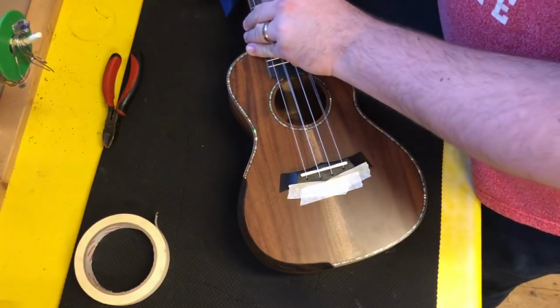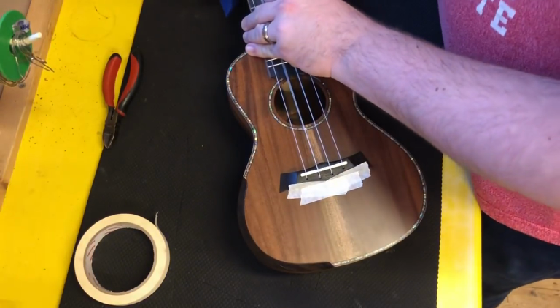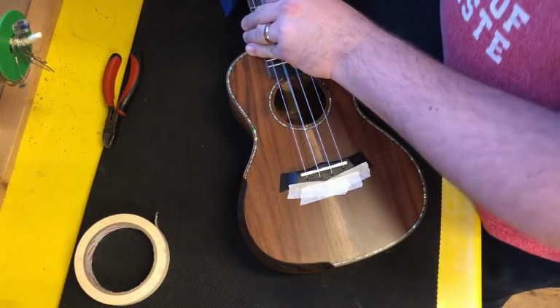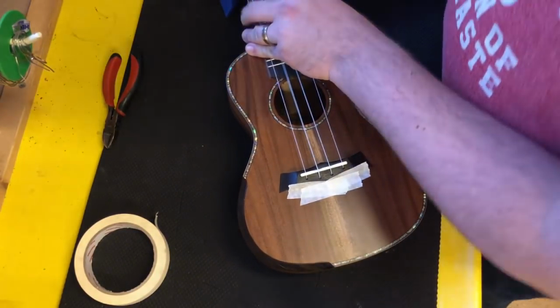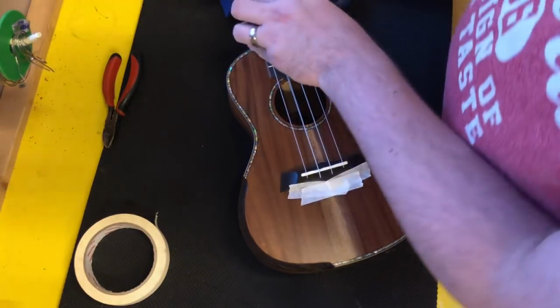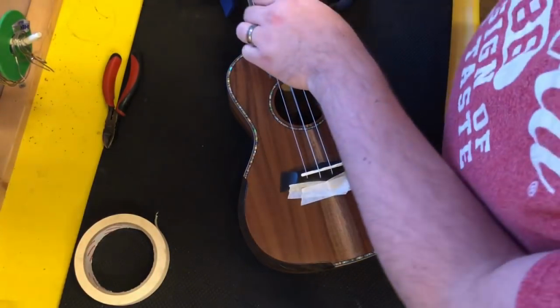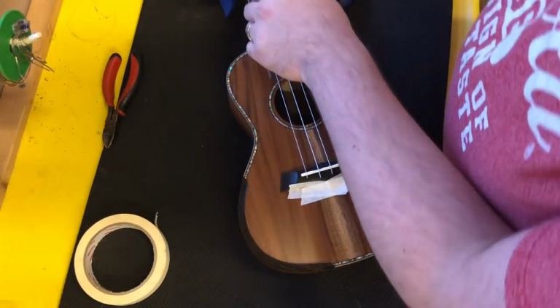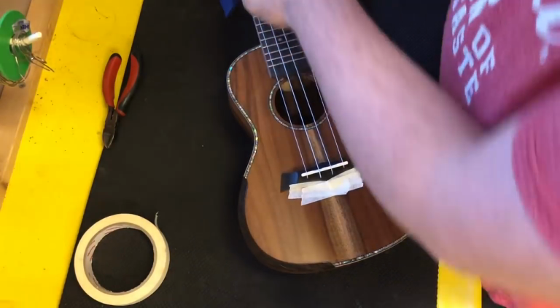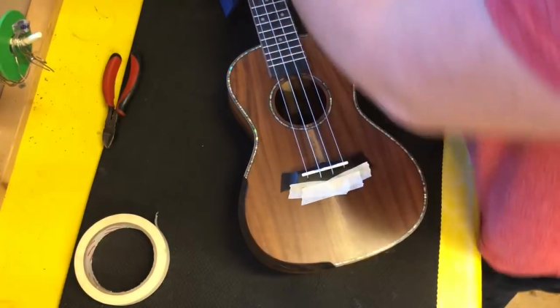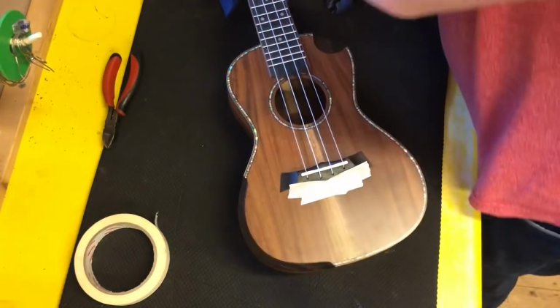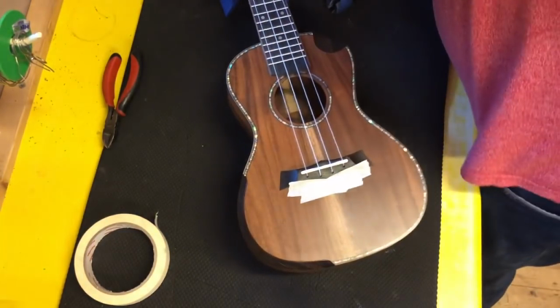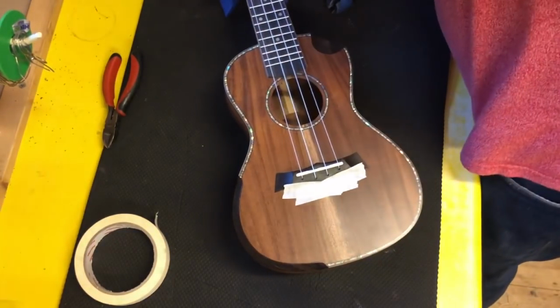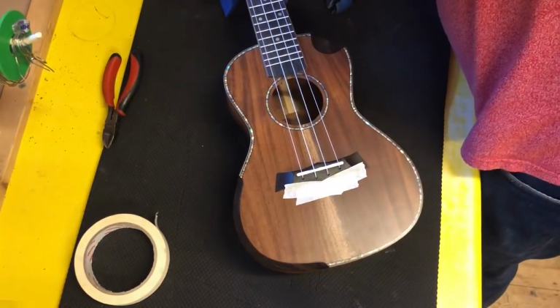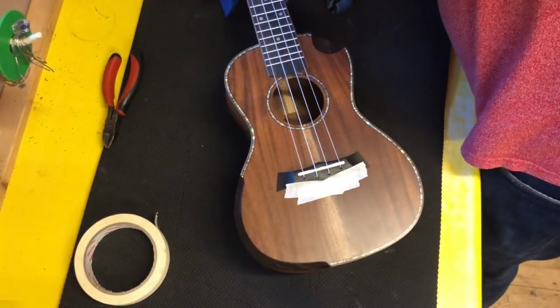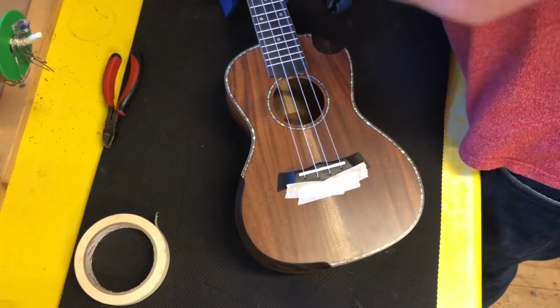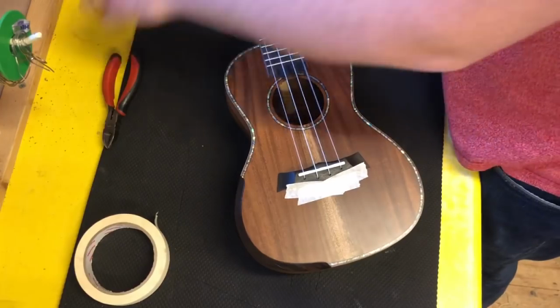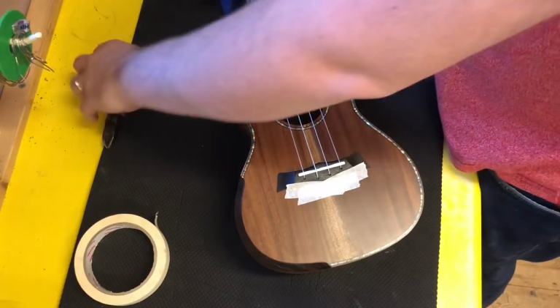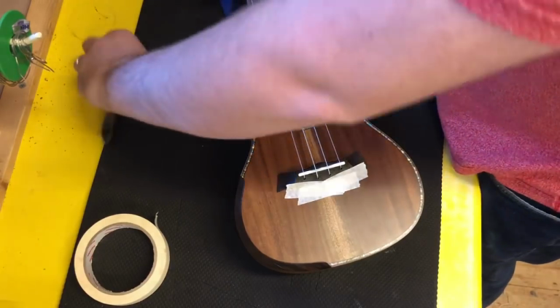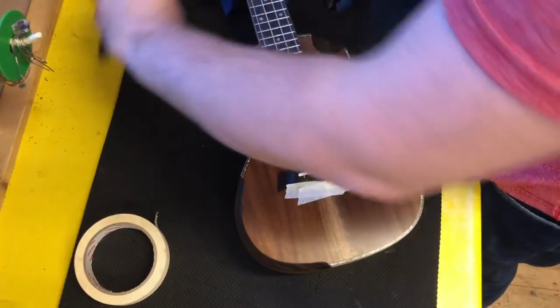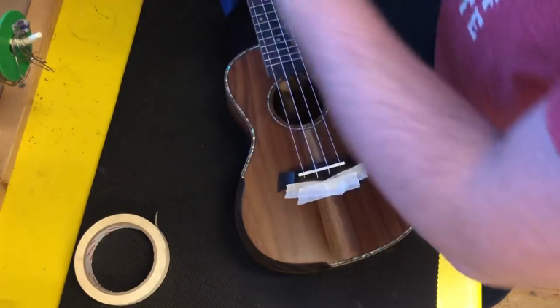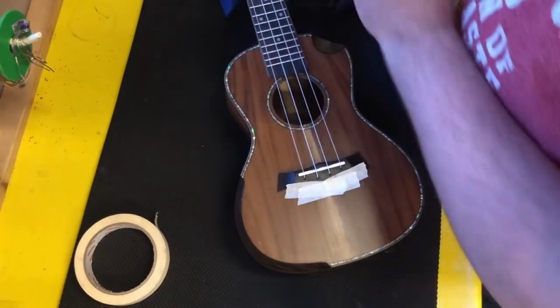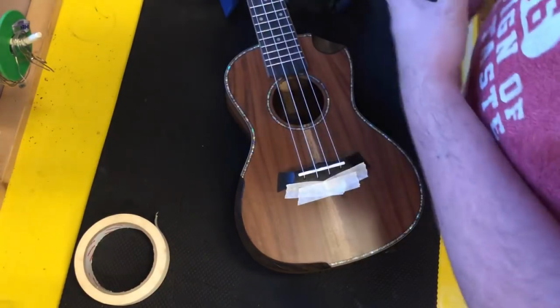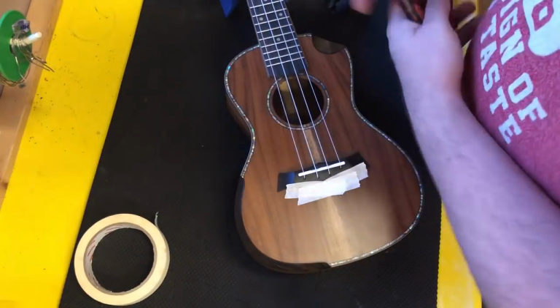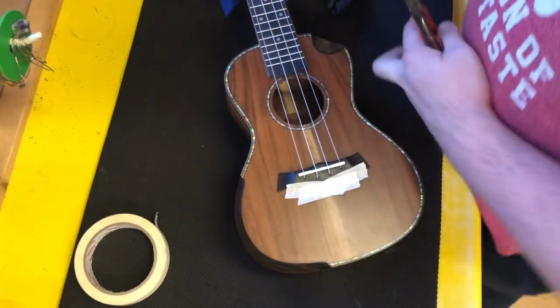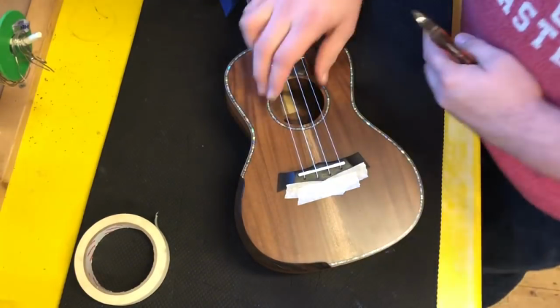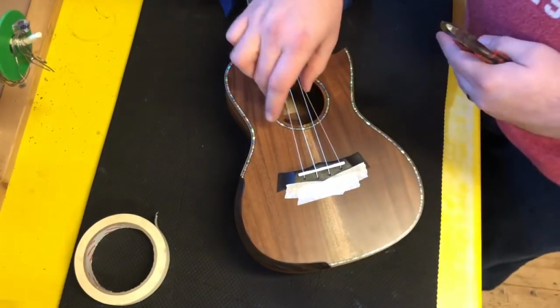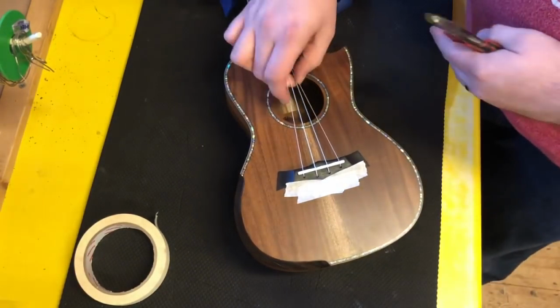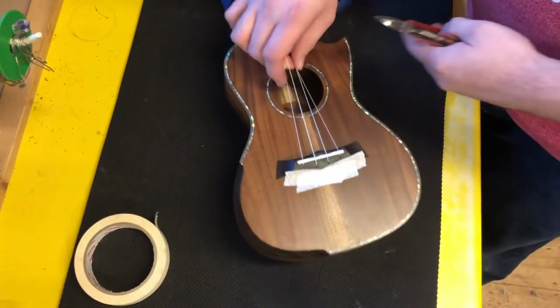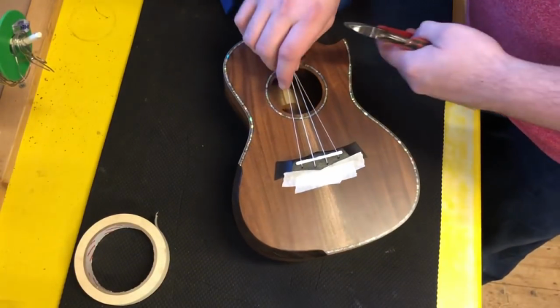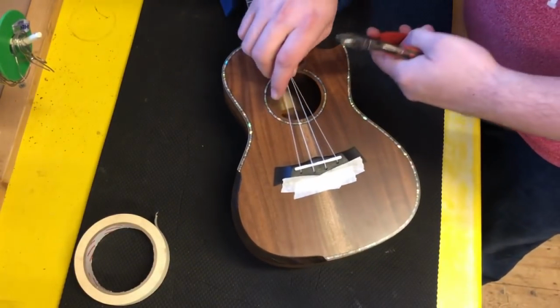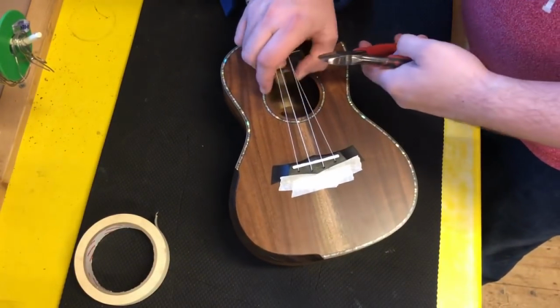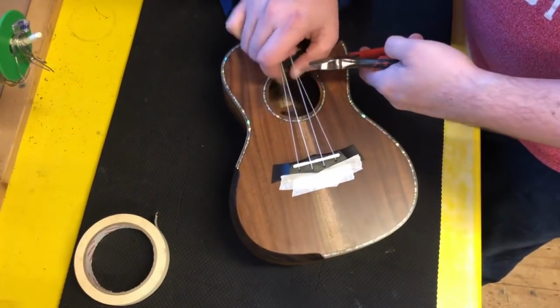So I'm going to slacken the strings off here, and in fact, to save a bit of time today, I'm just going to cut these strings.